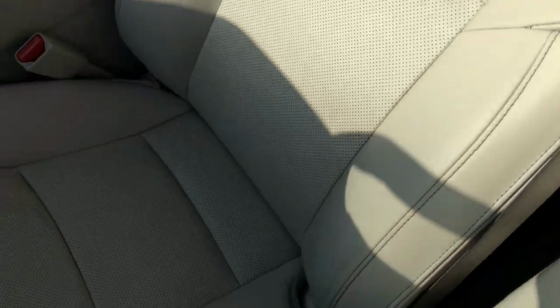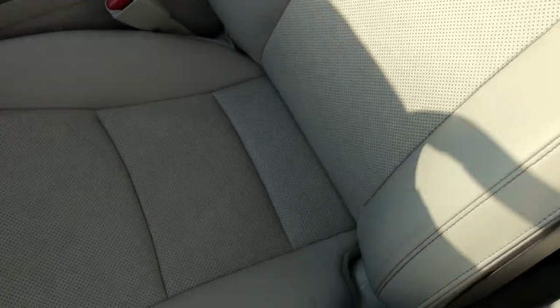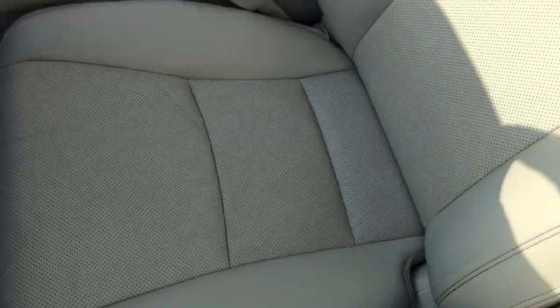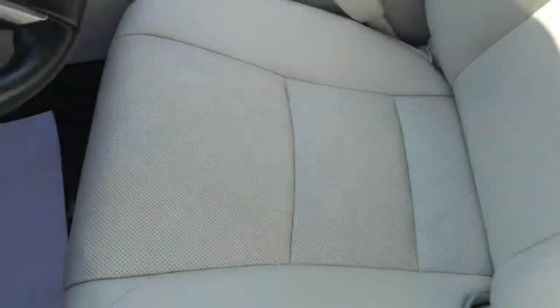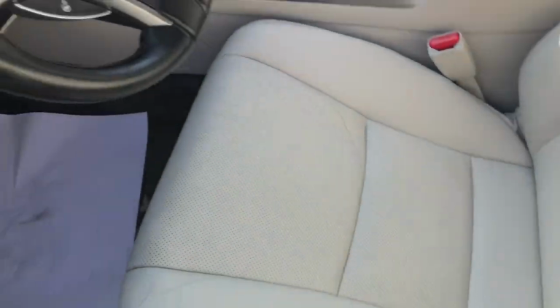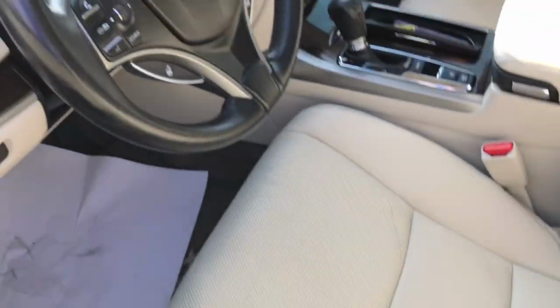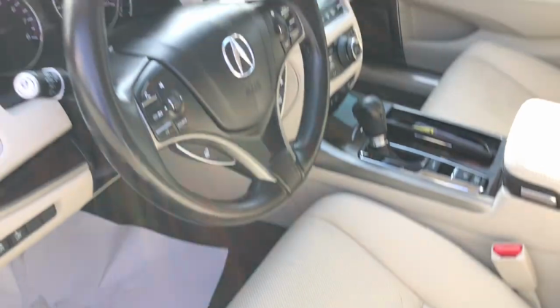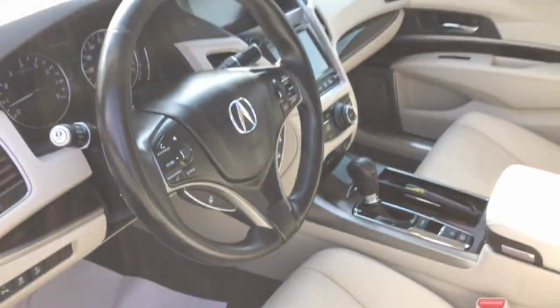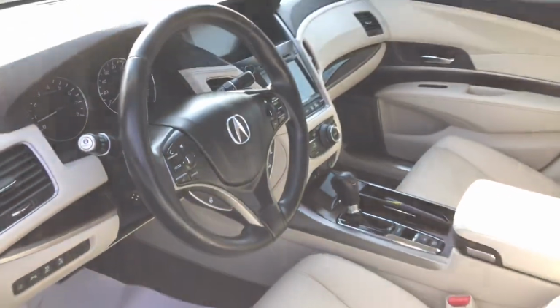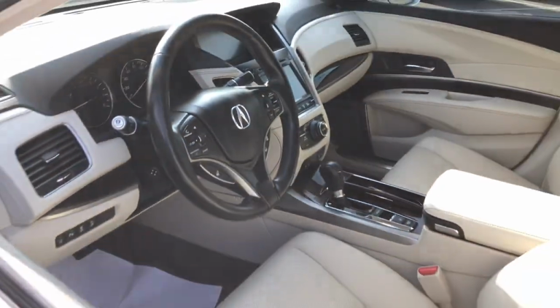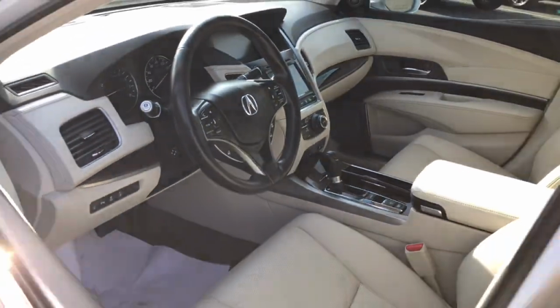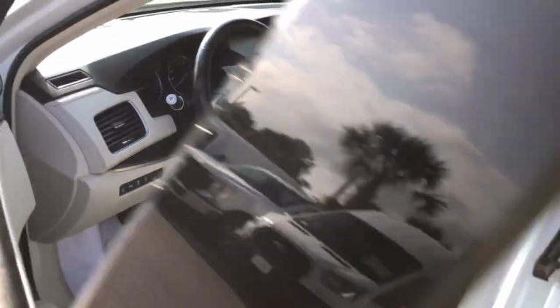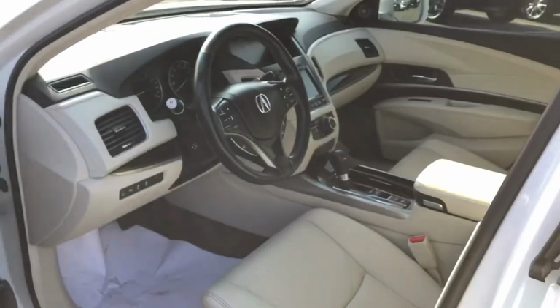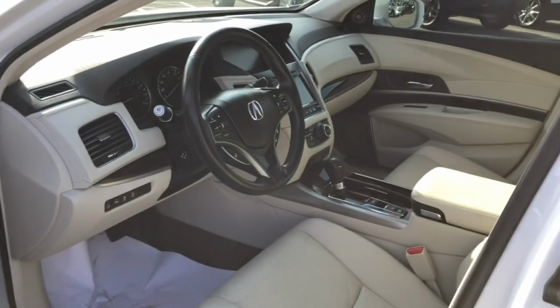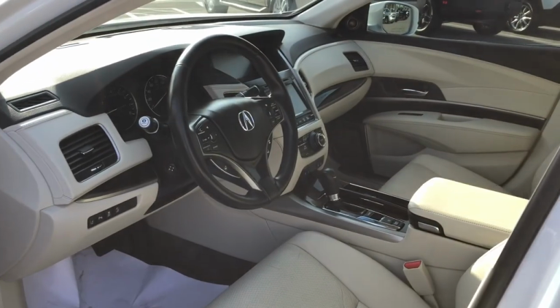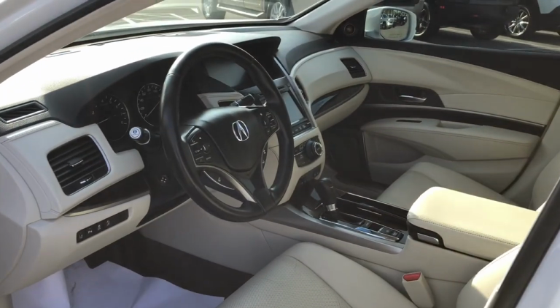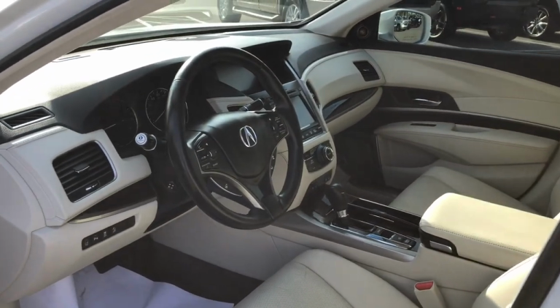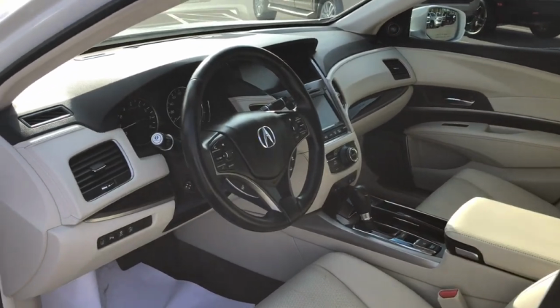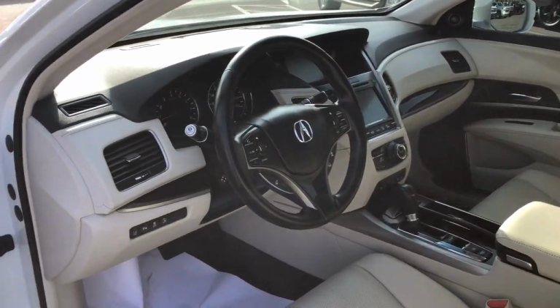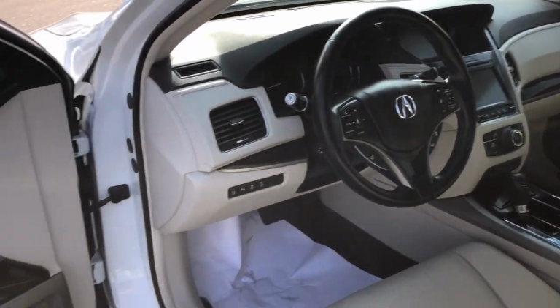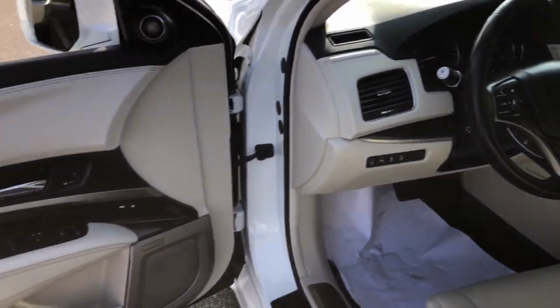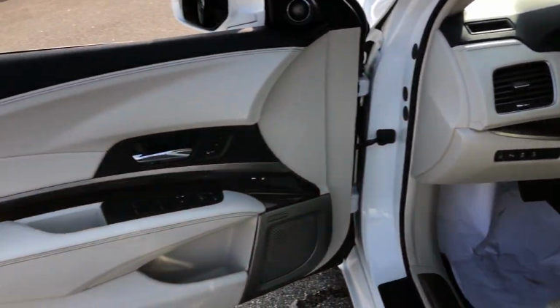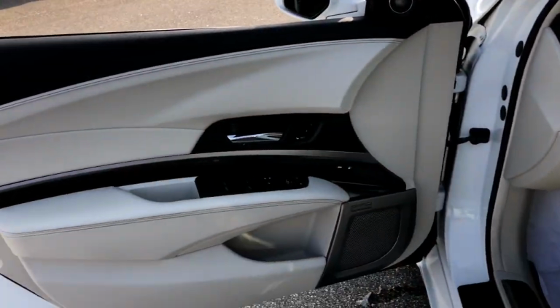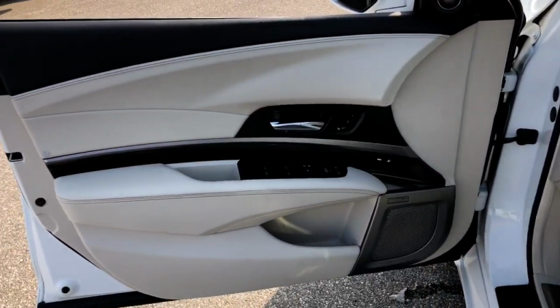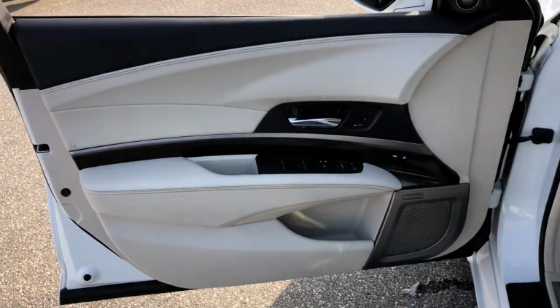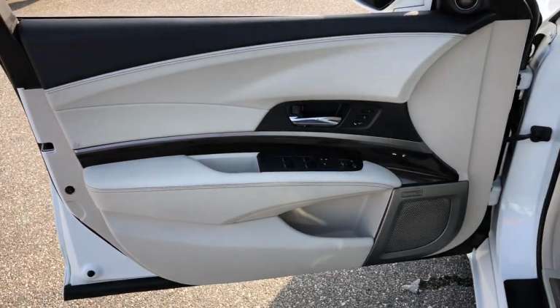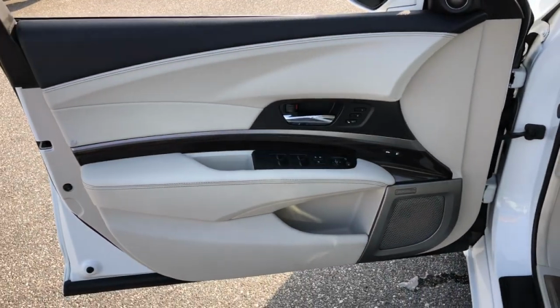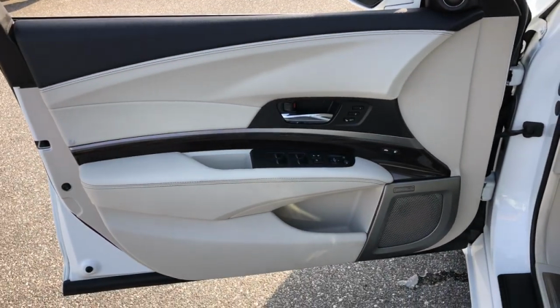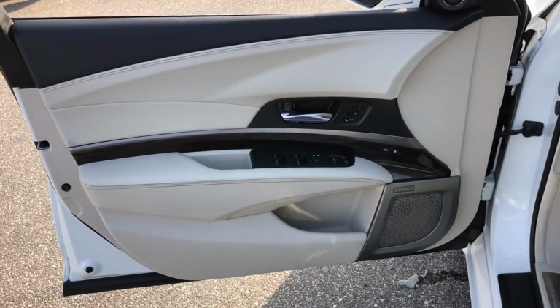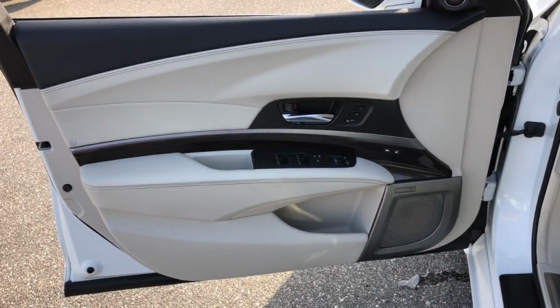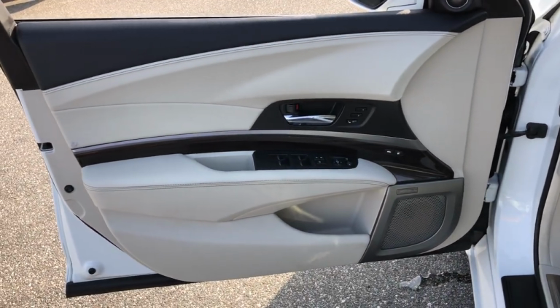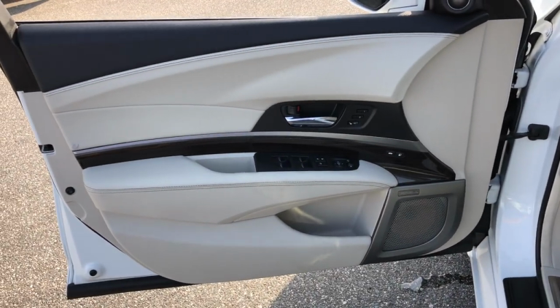Indulge your passion for luxury, performance, and refinement. Experience the RLX today.